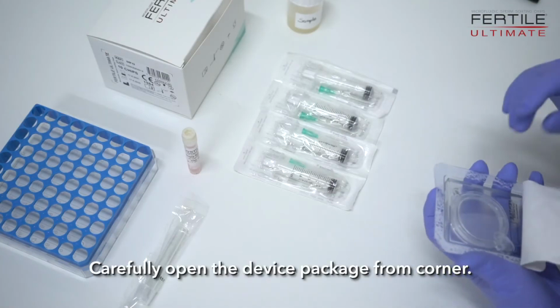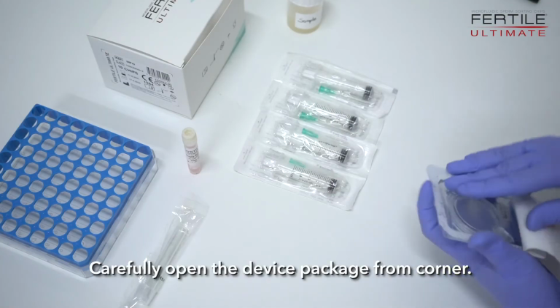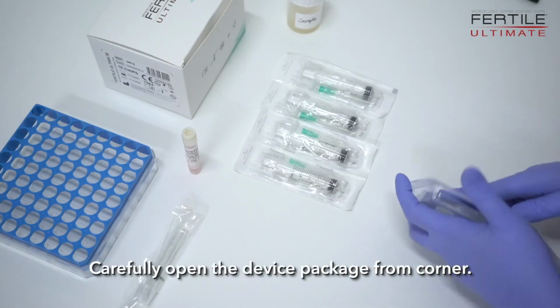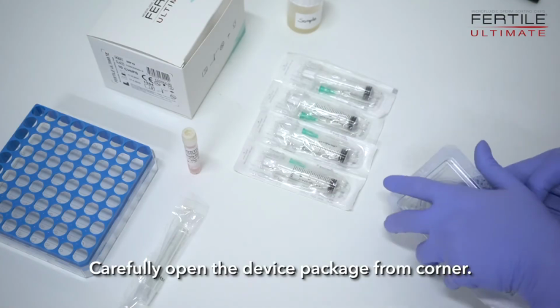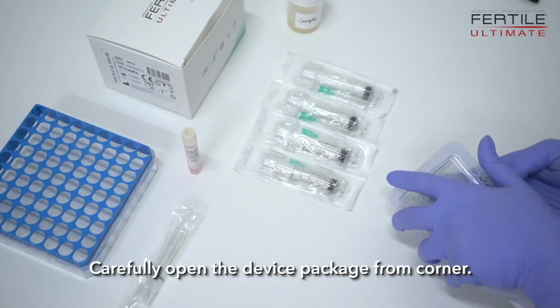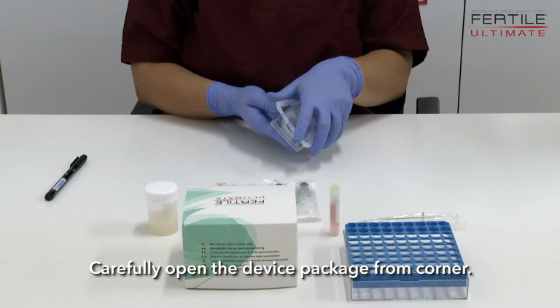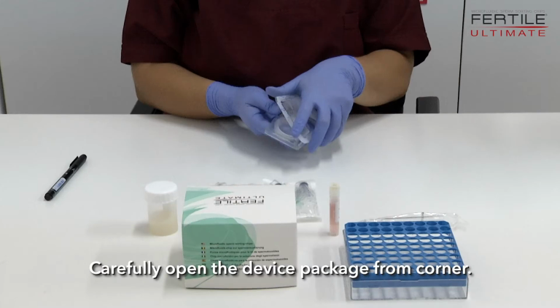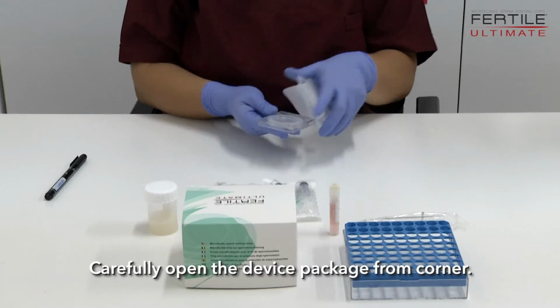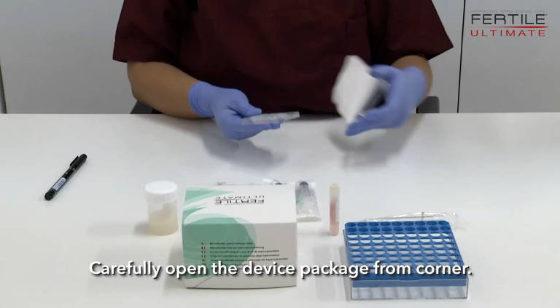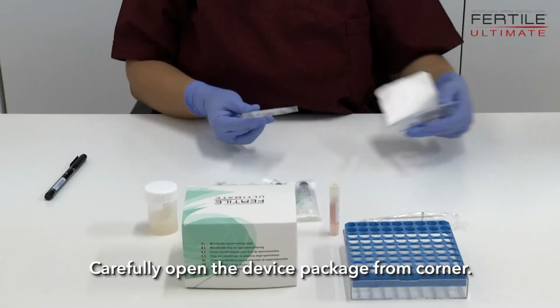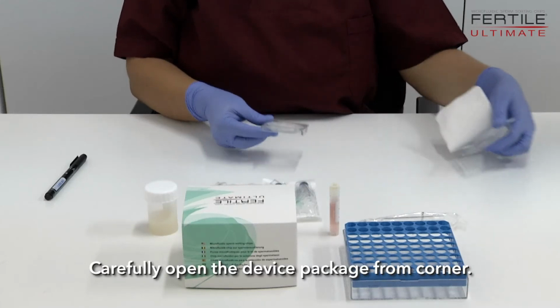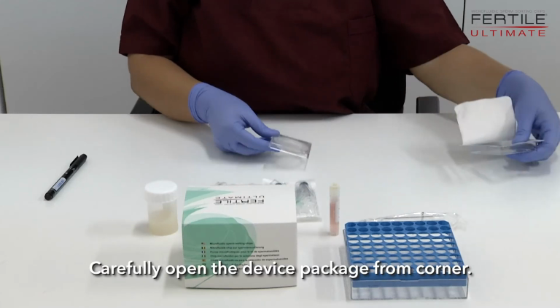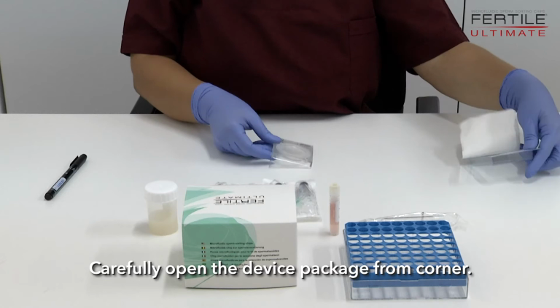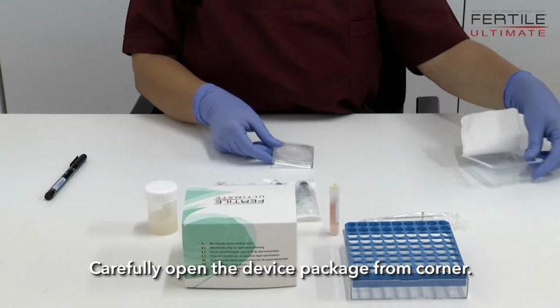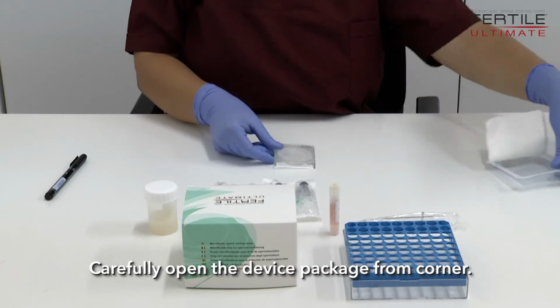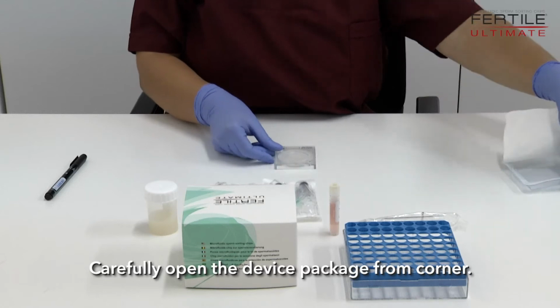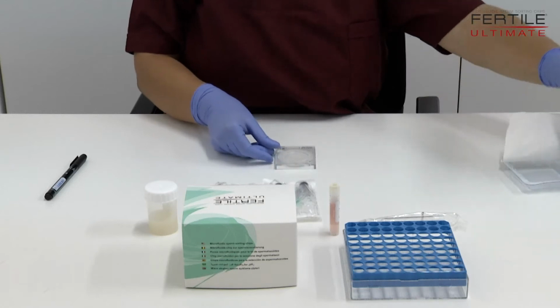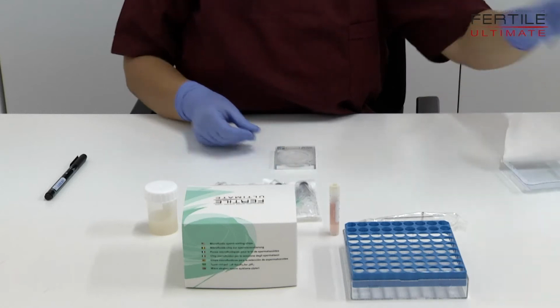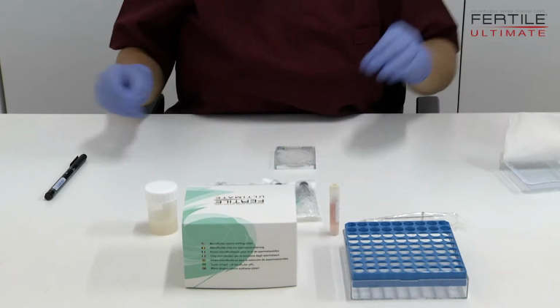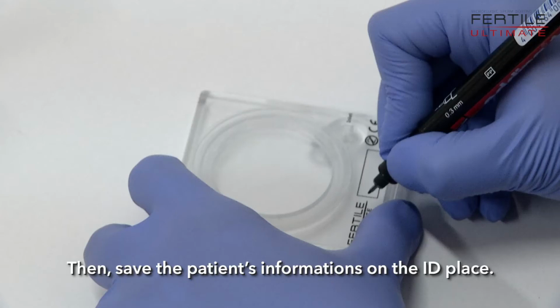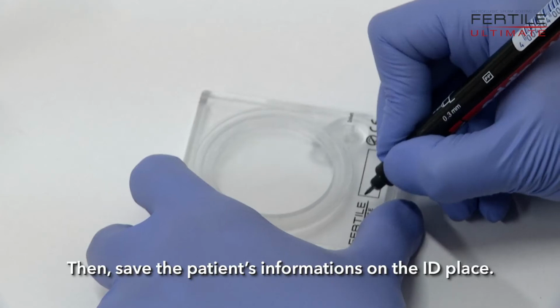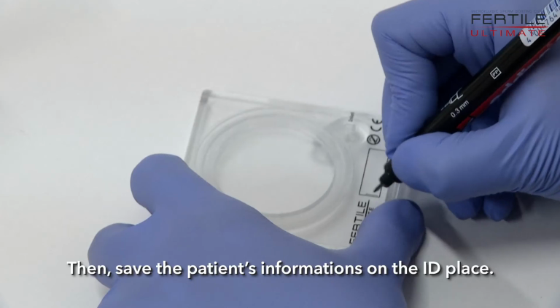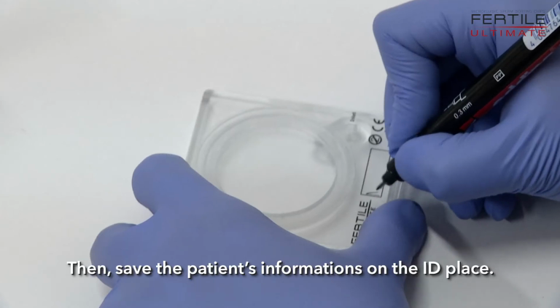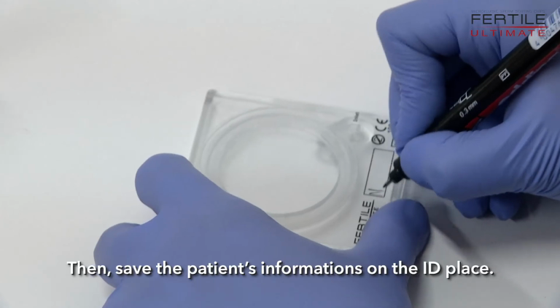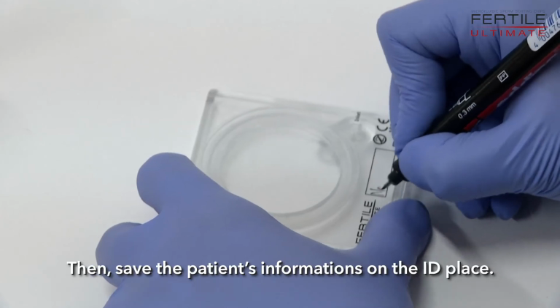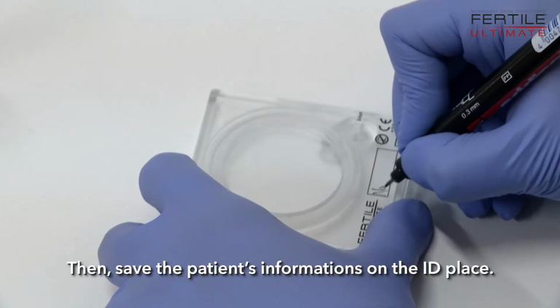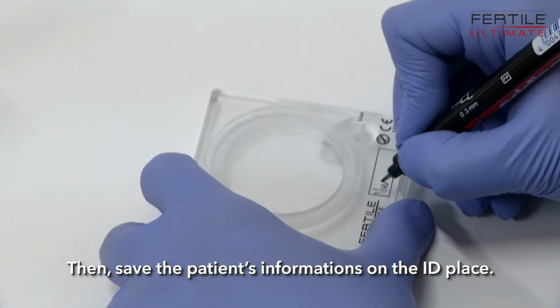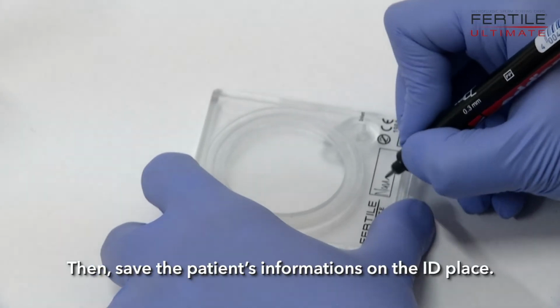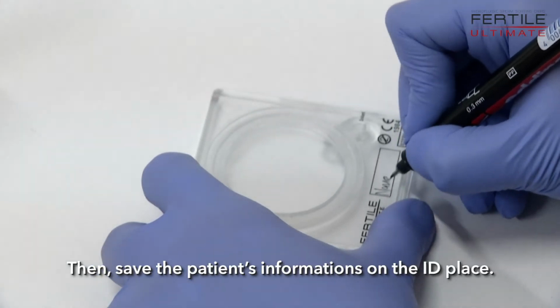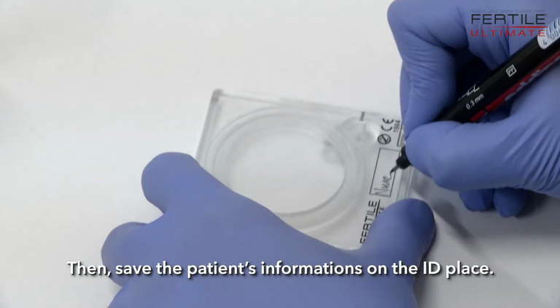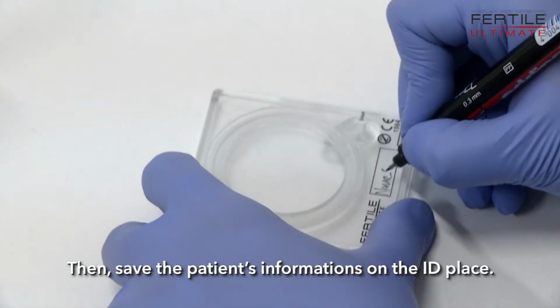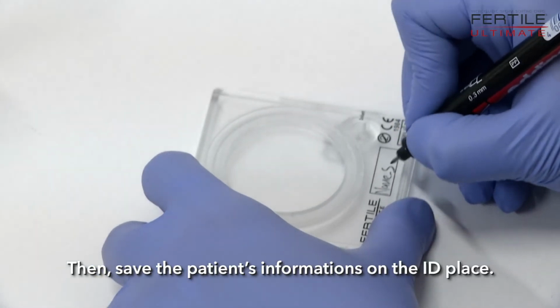Carefully open the device package from the corner, and record the patient's information on the ID label.